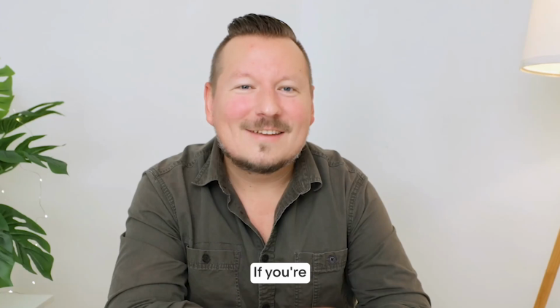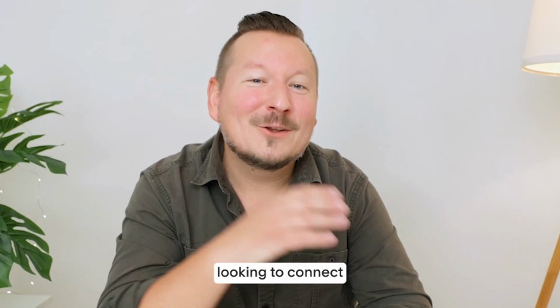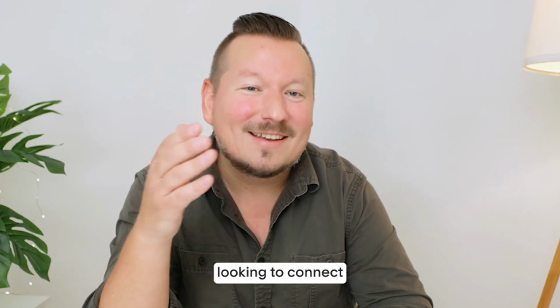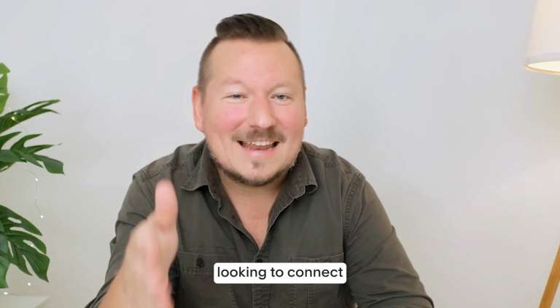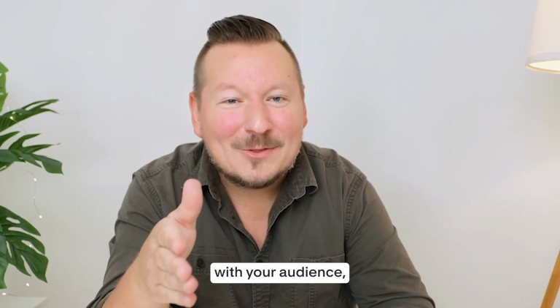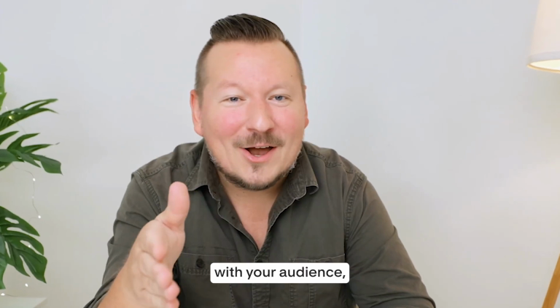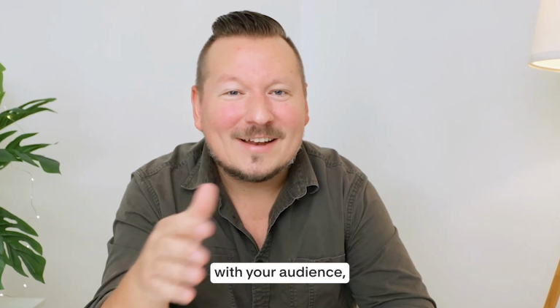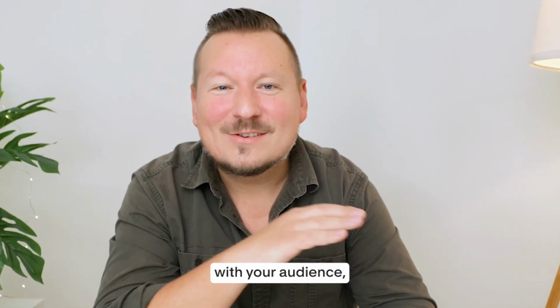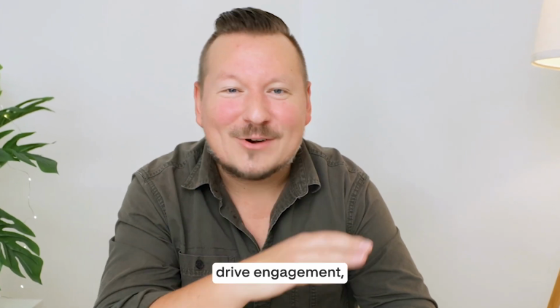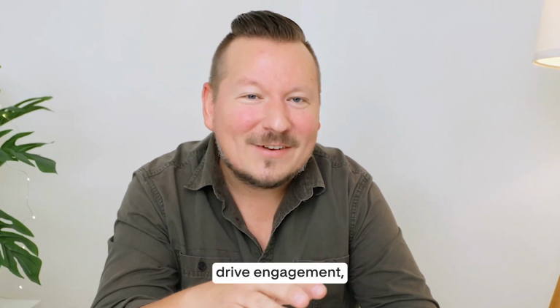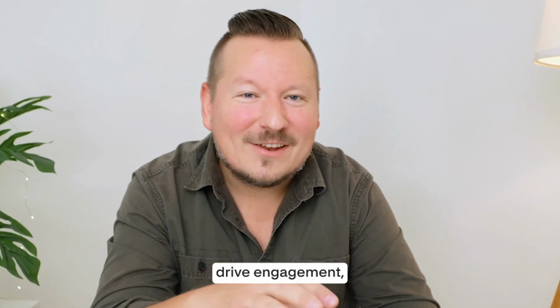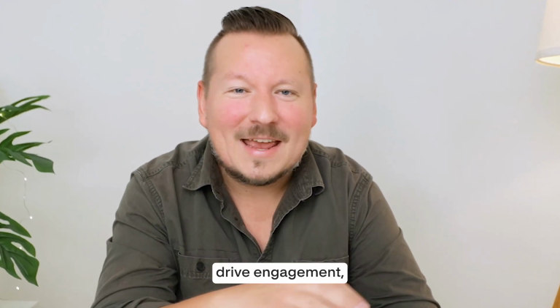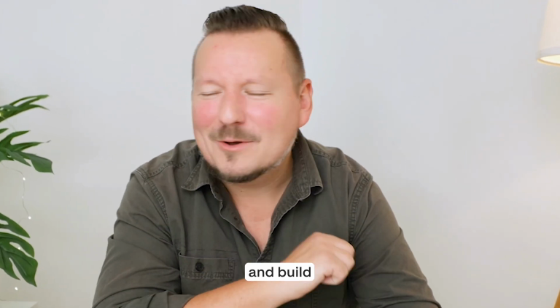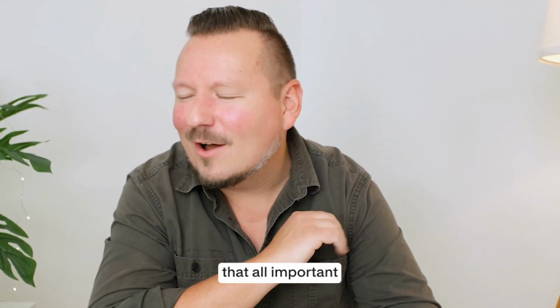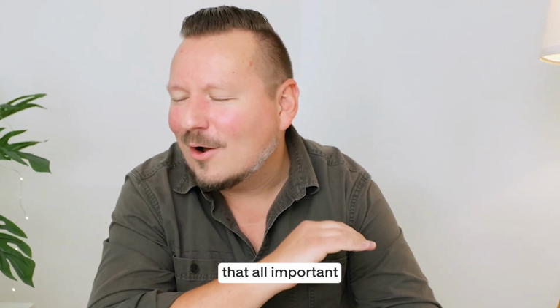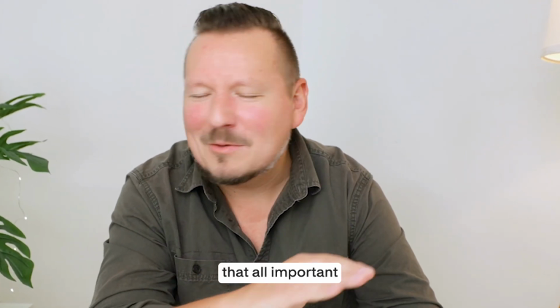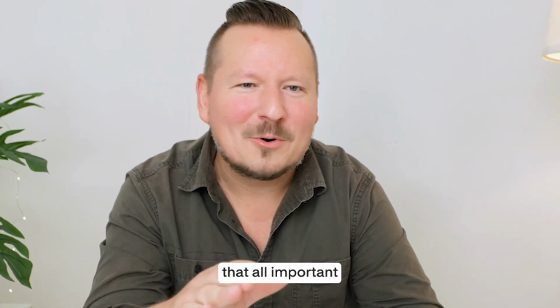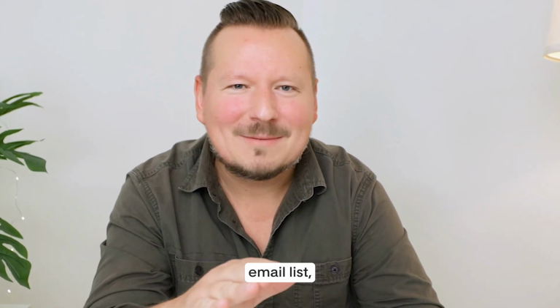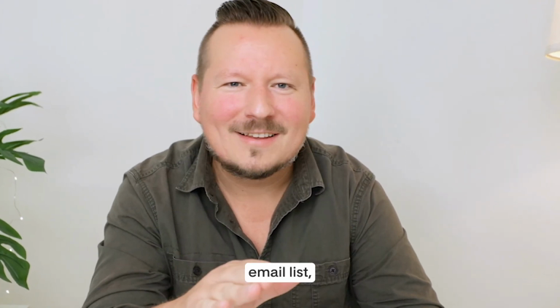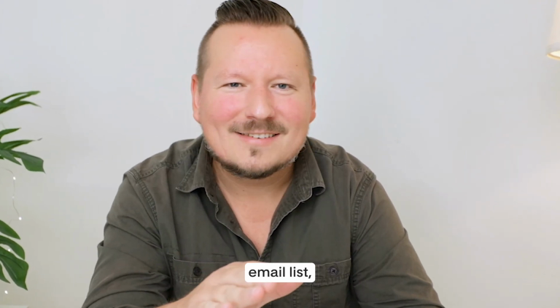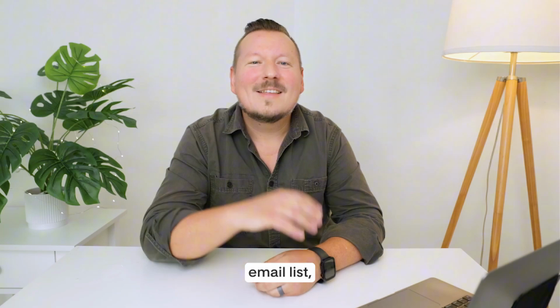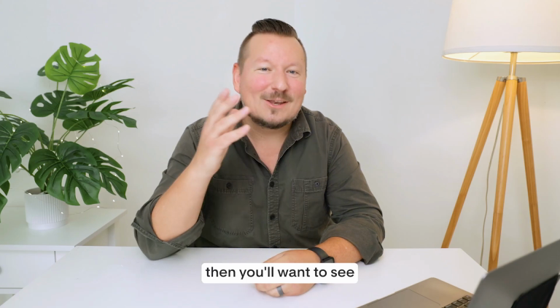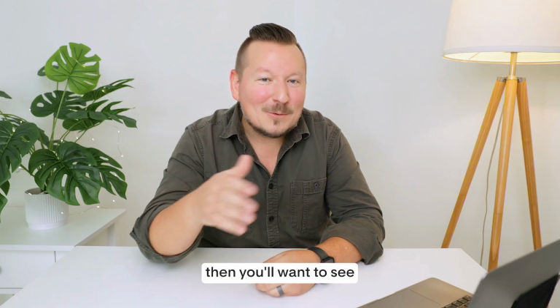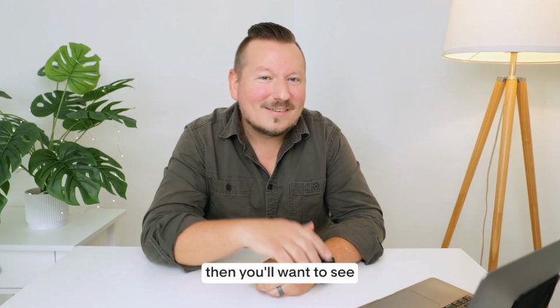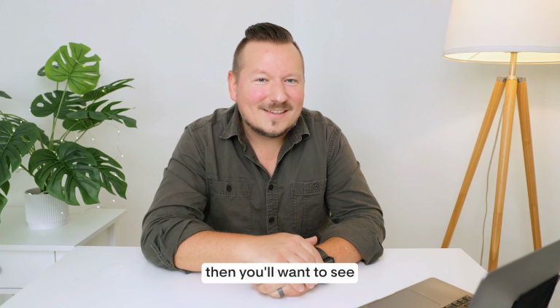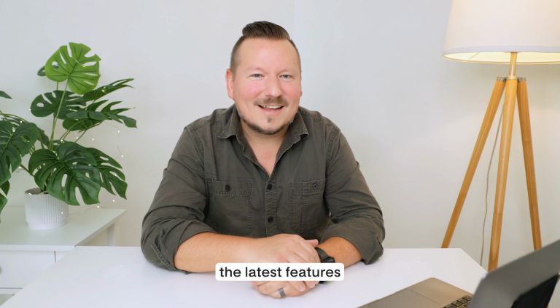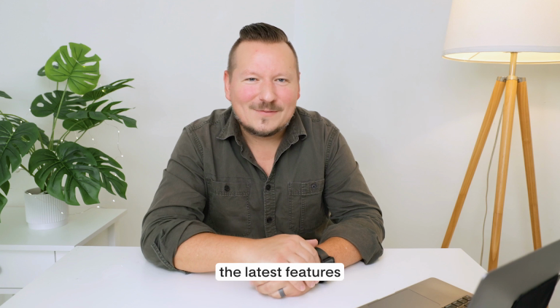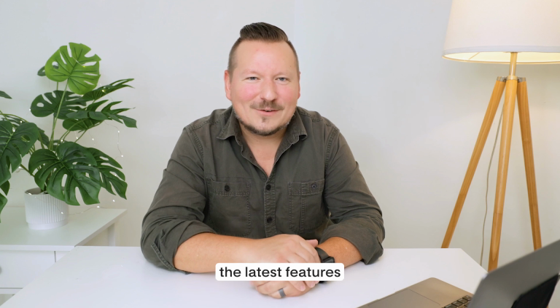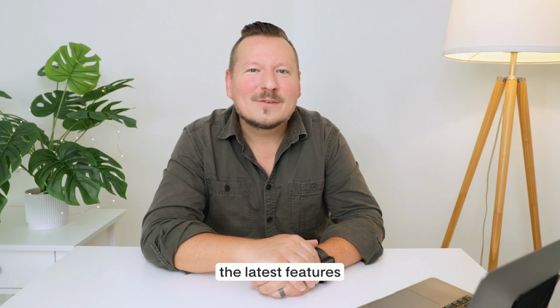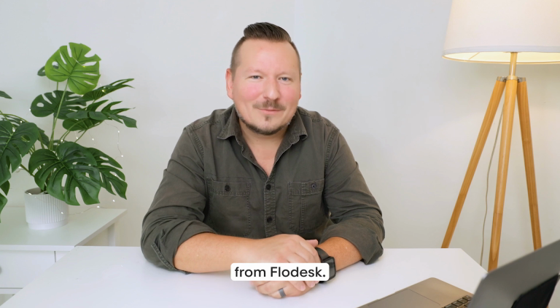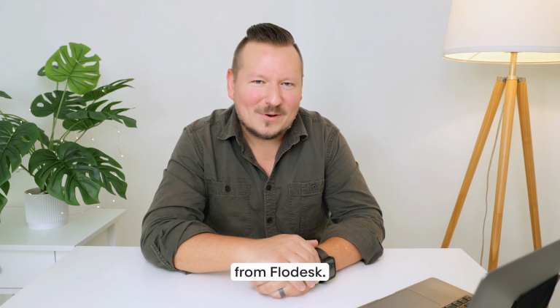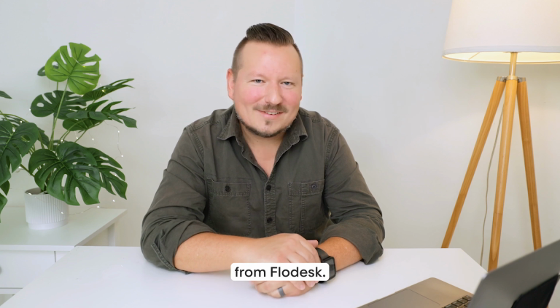If you're looking to connect with your audience, drive engagement, and build that all-important email list, then you'll want to see the latest features from Flowdesk.